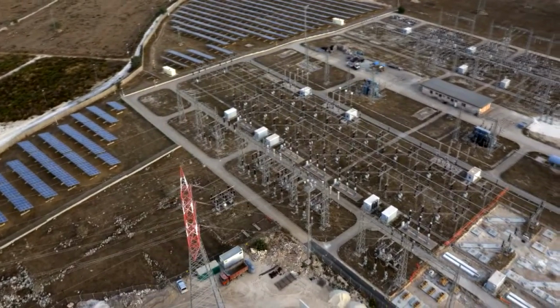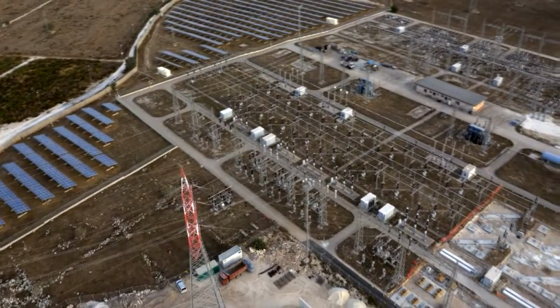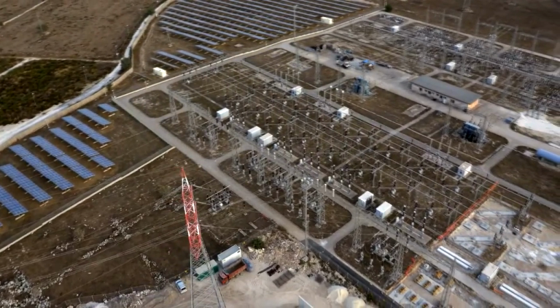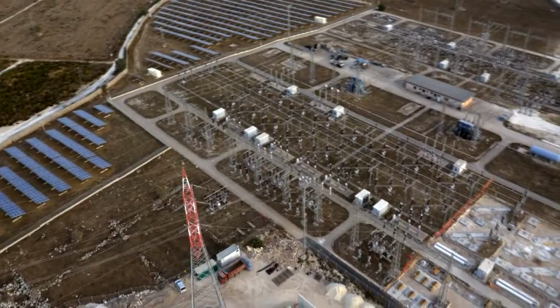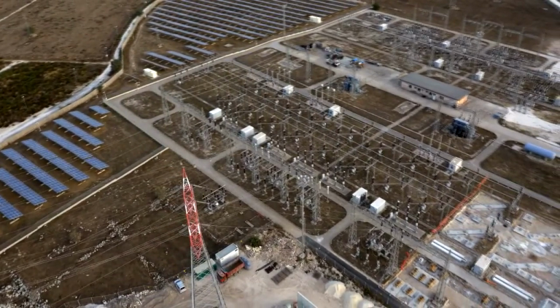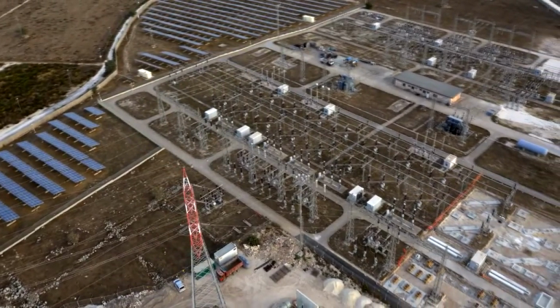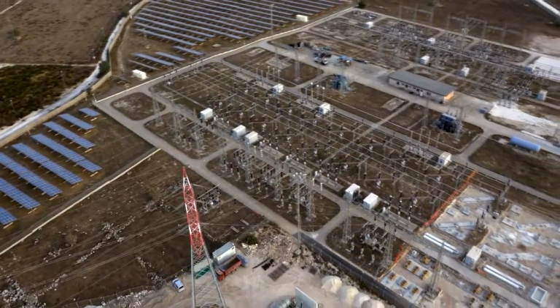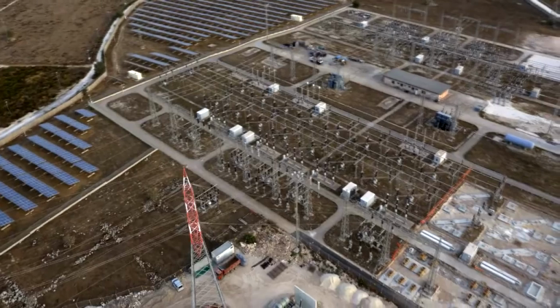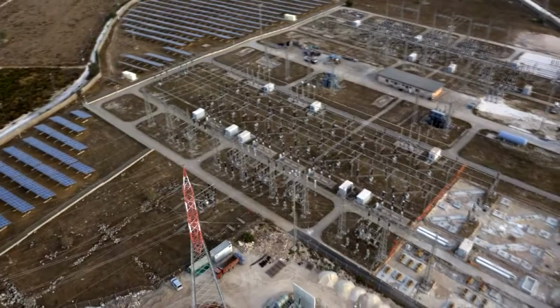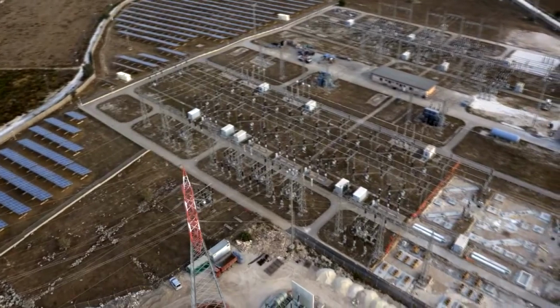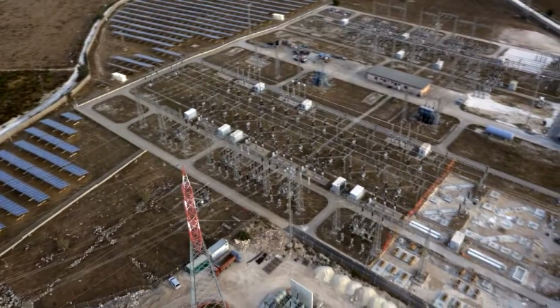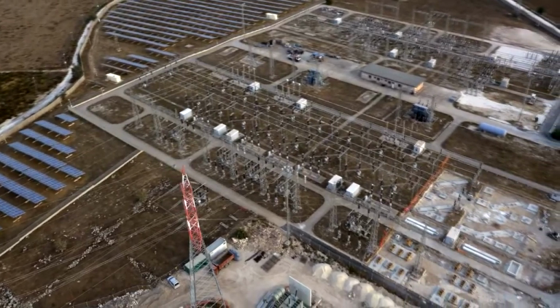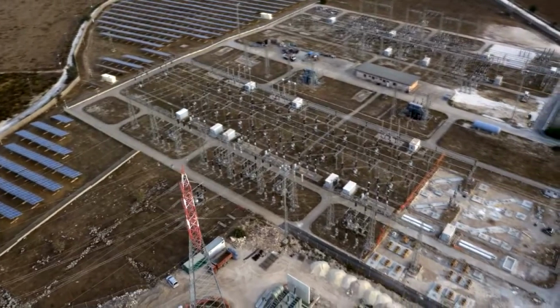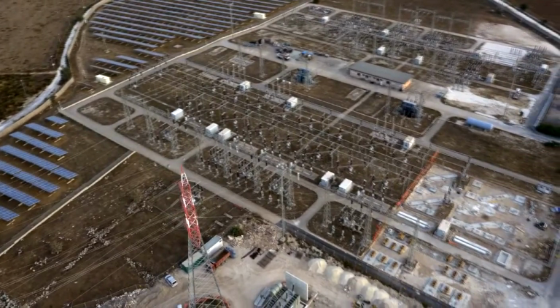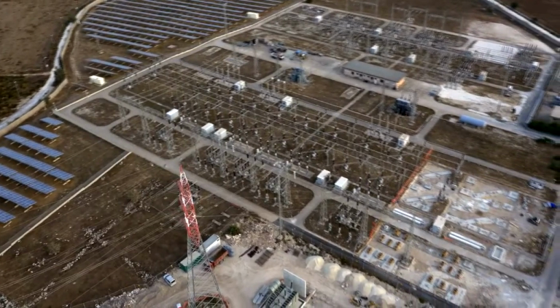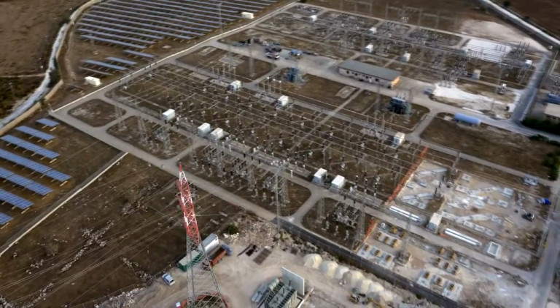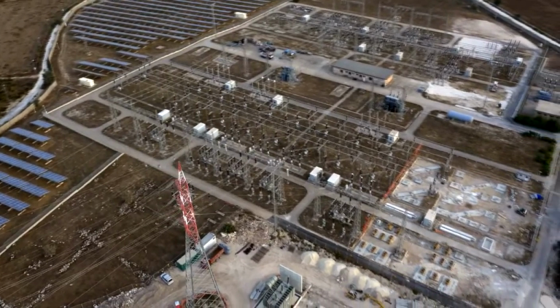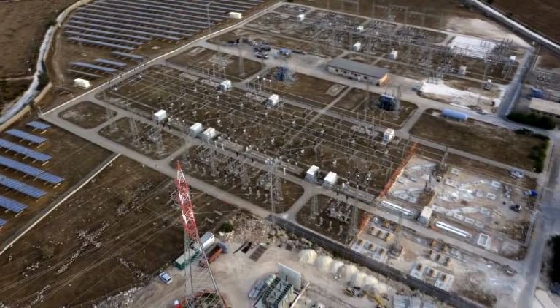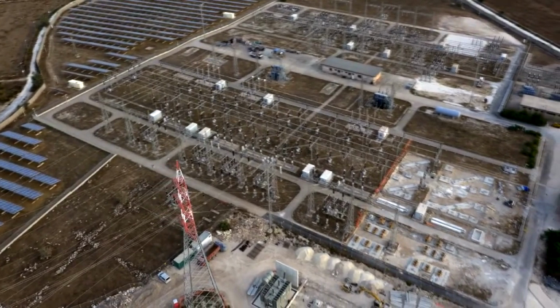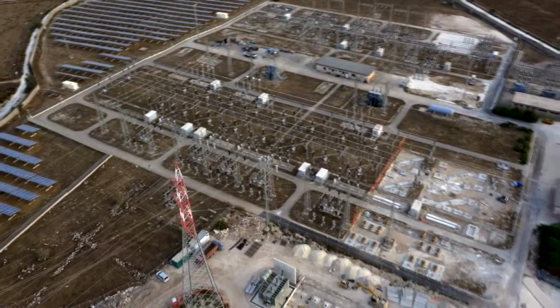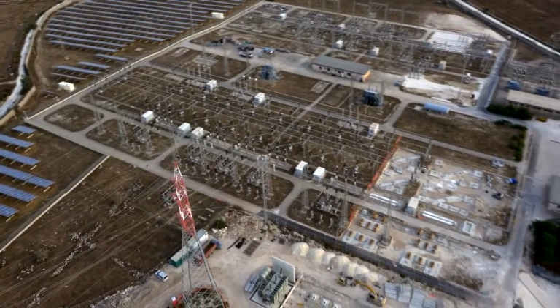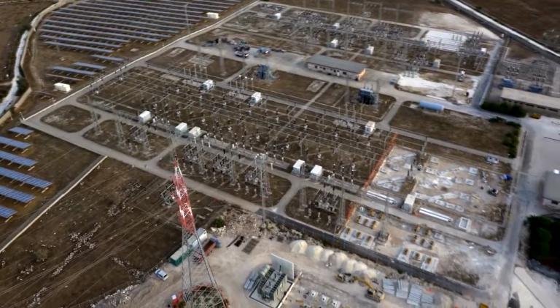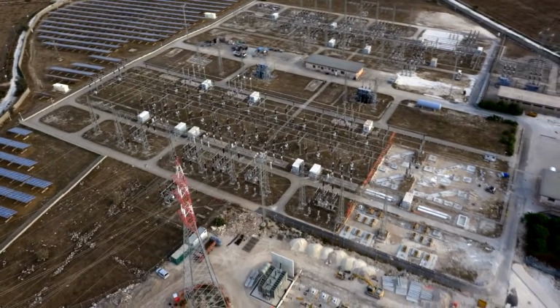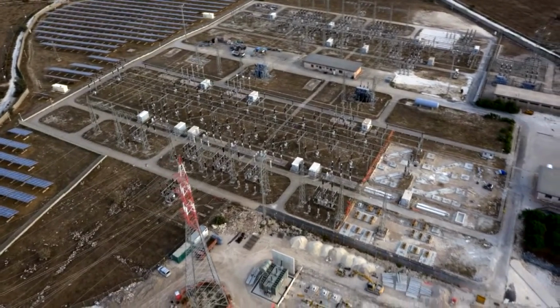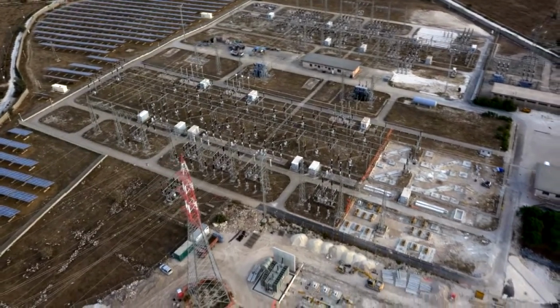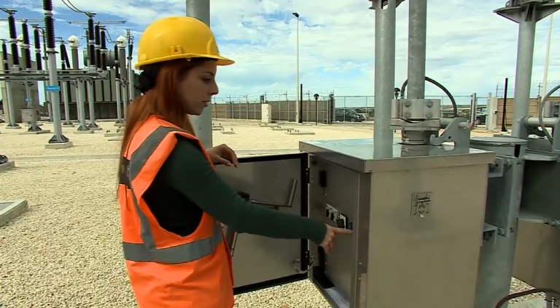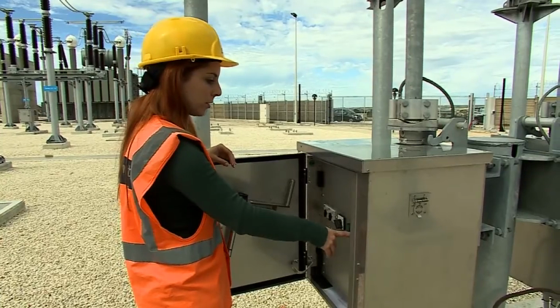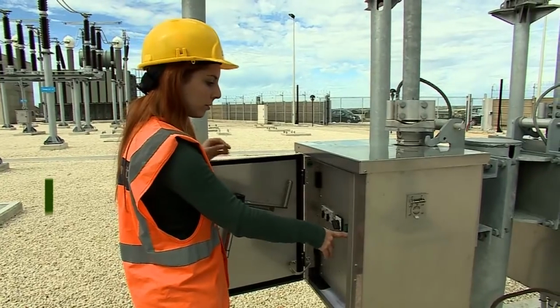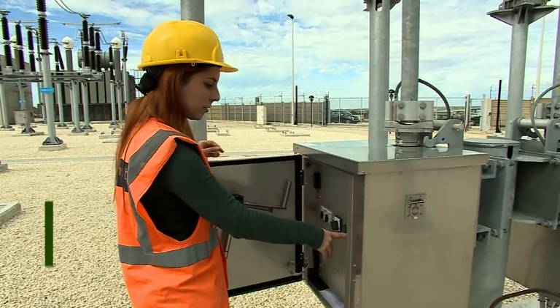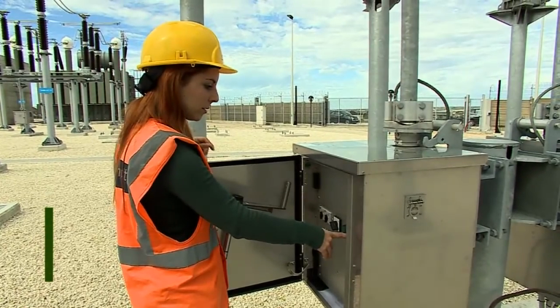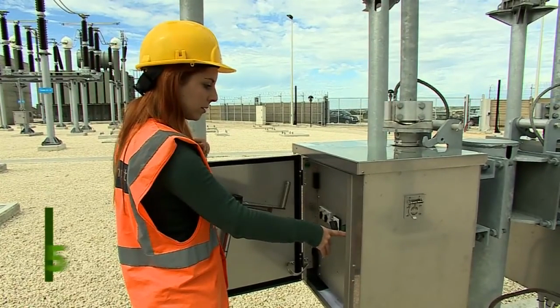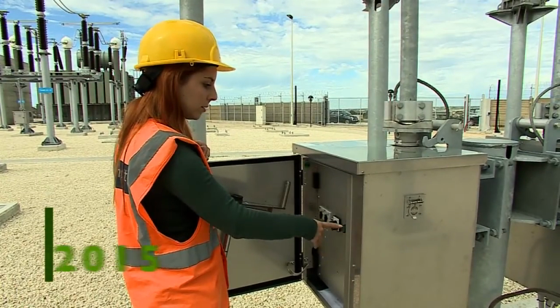The submarine cable also includes two fiber-optic clusters for data transfer.